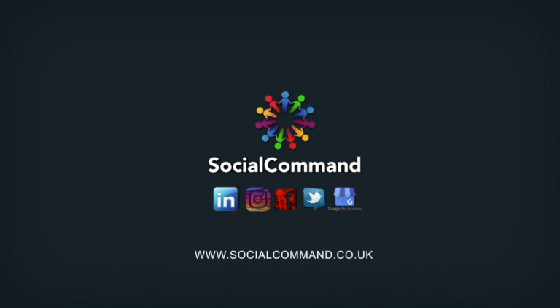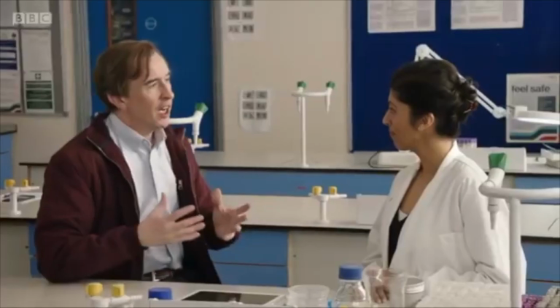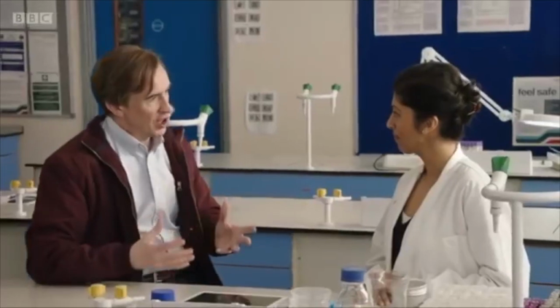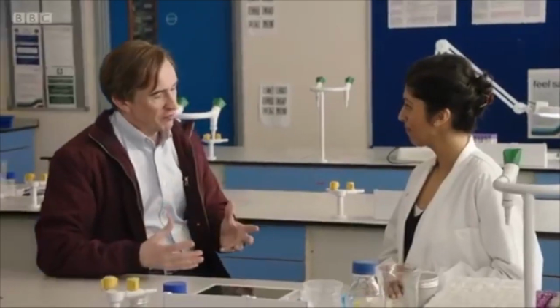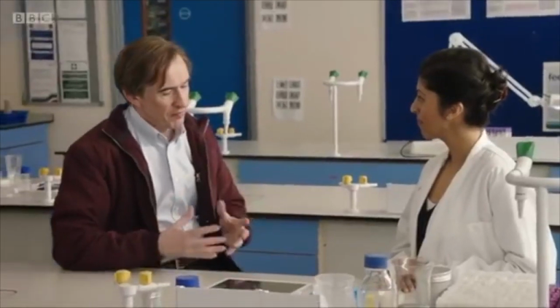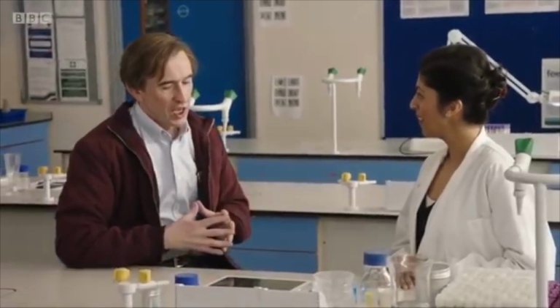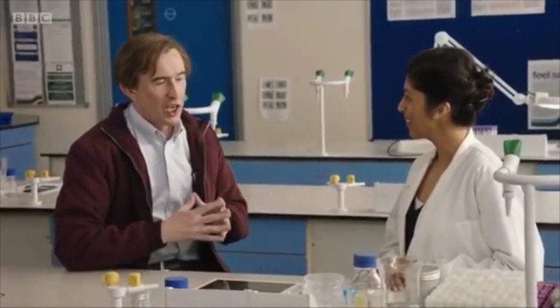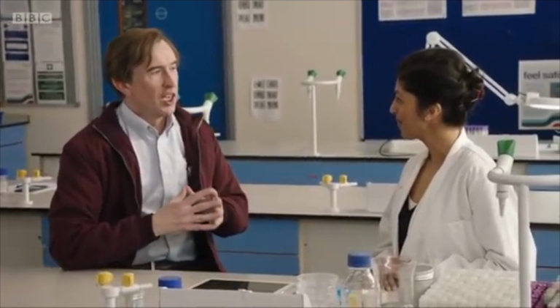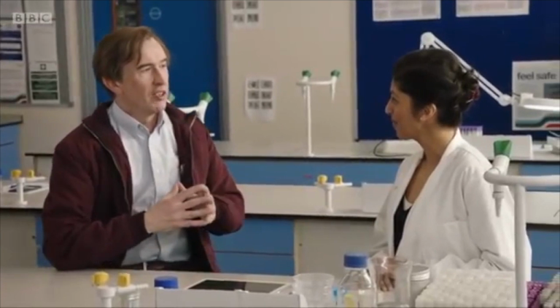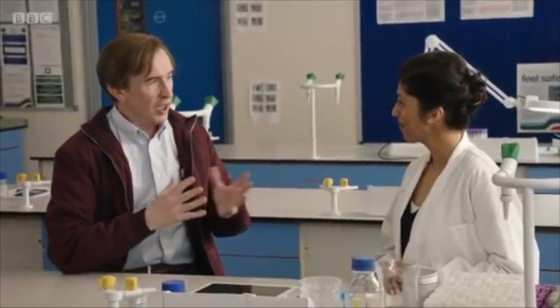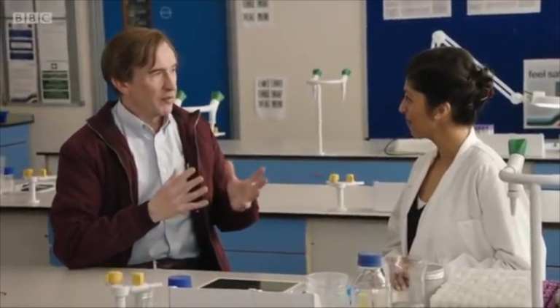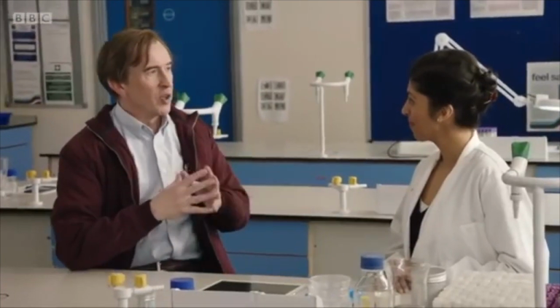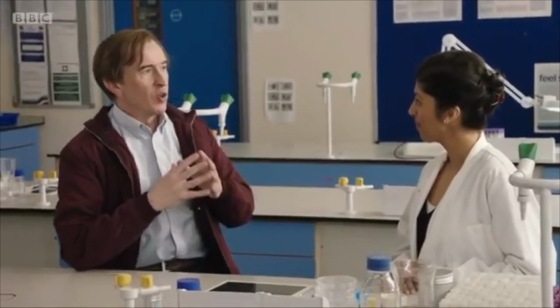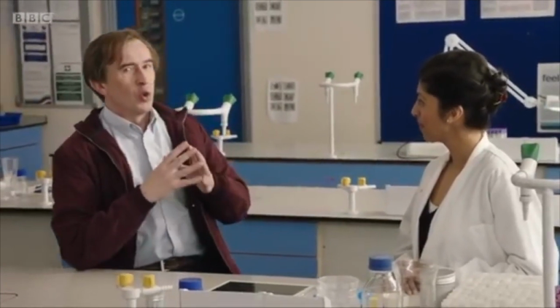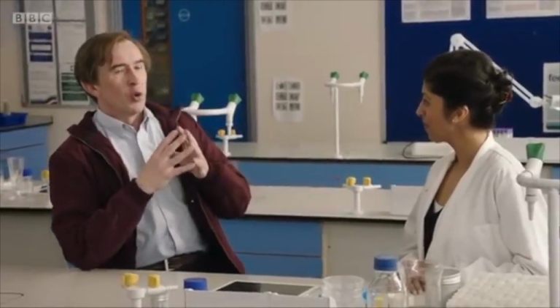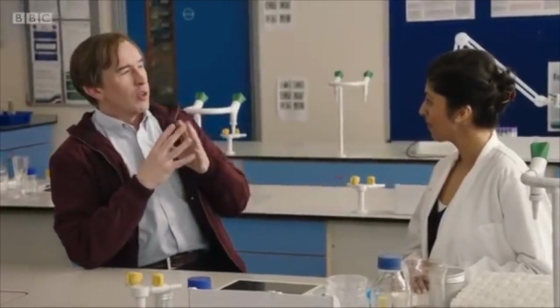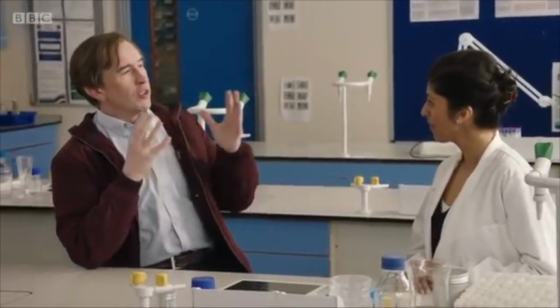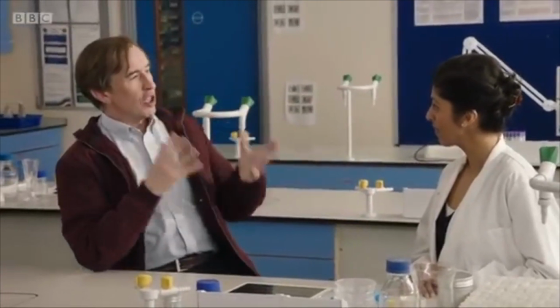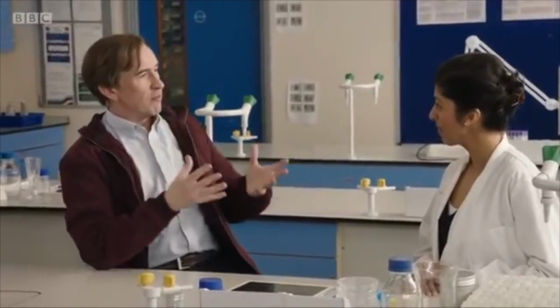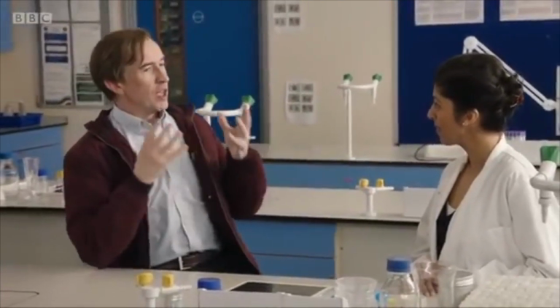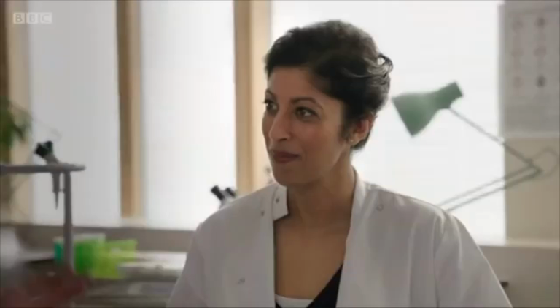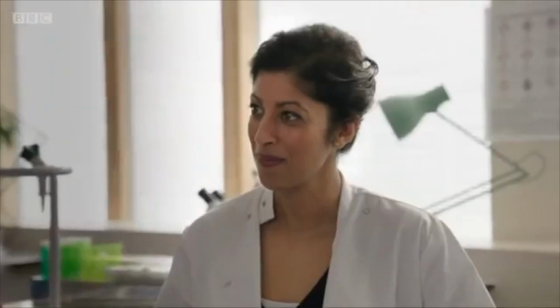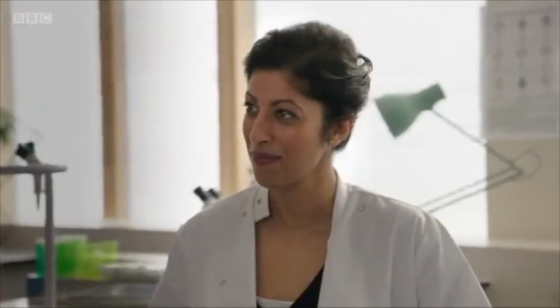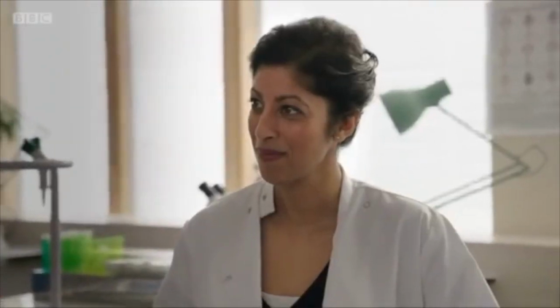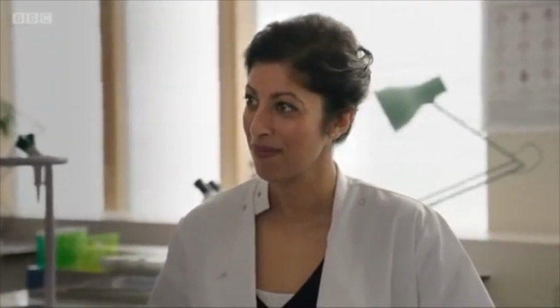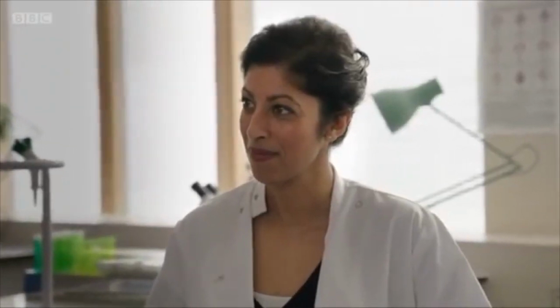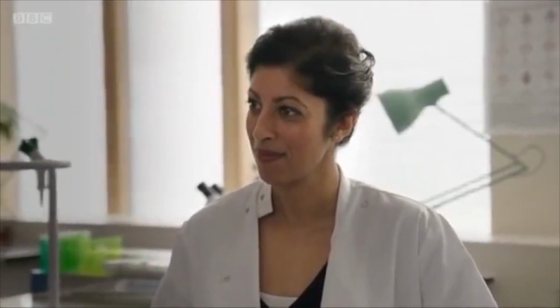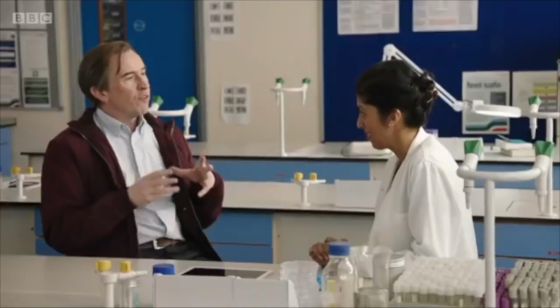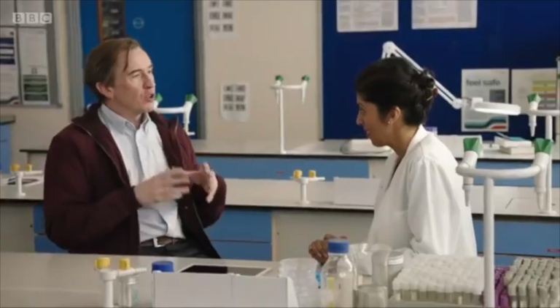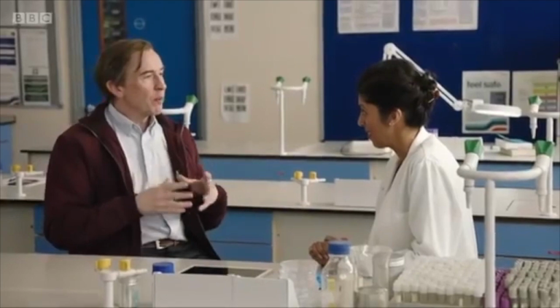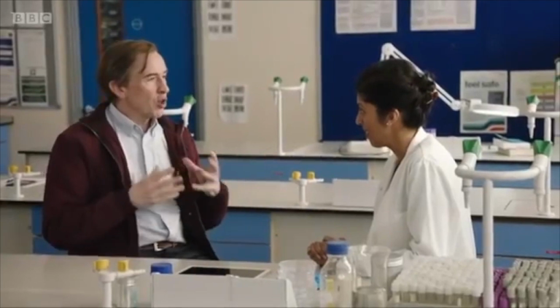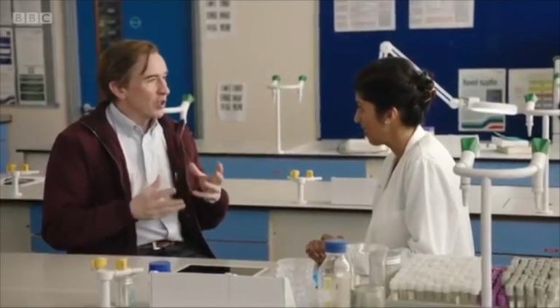Hi Jean. Jean, hand washing — how often should we be washing them?